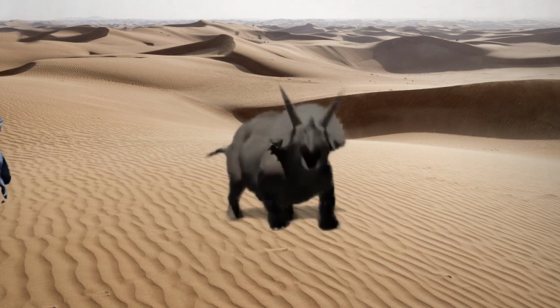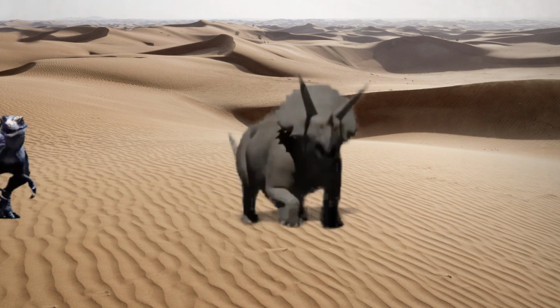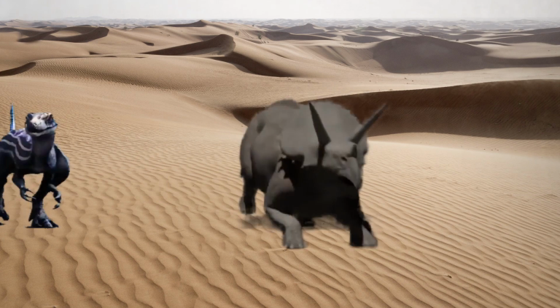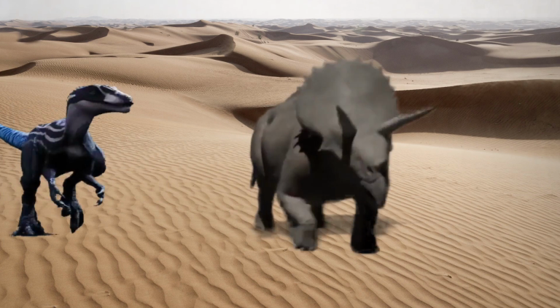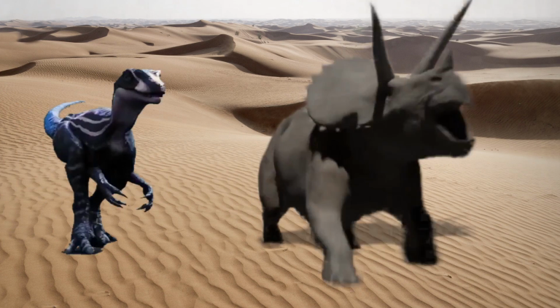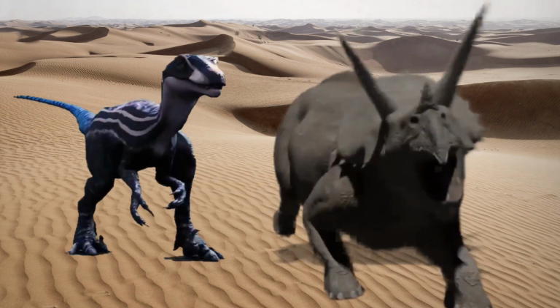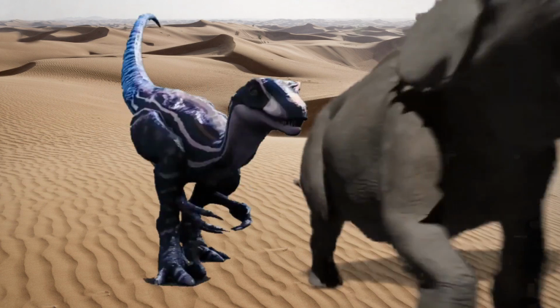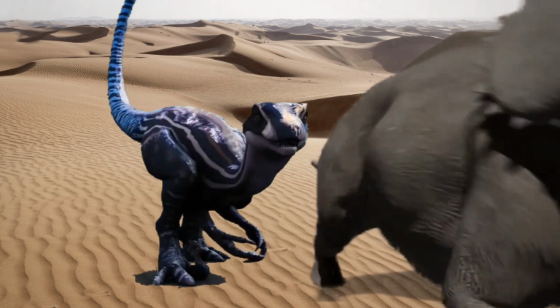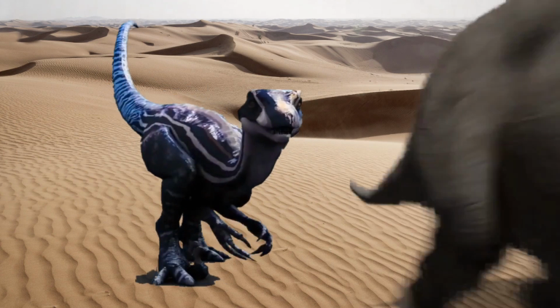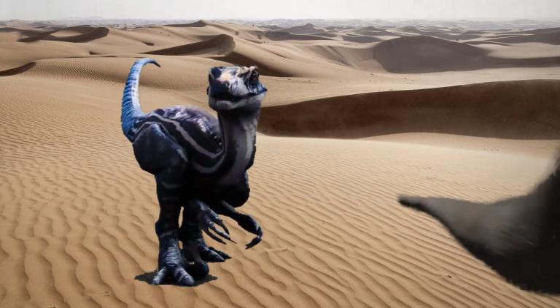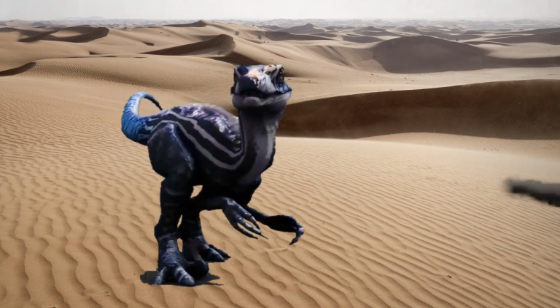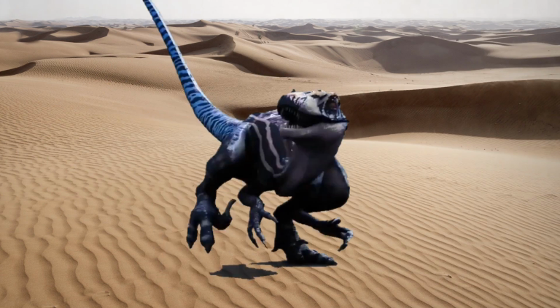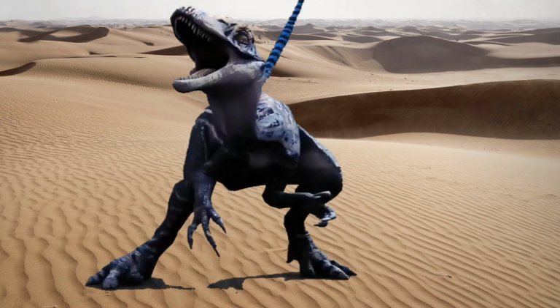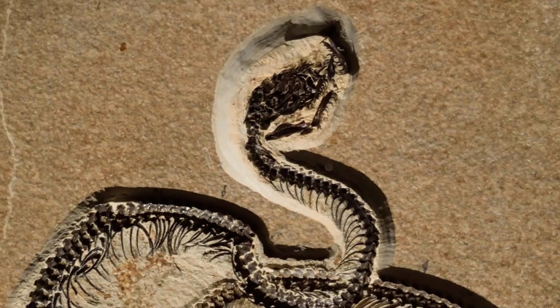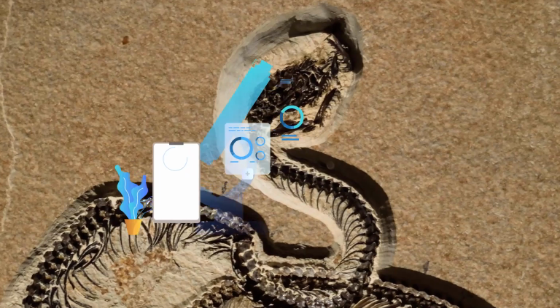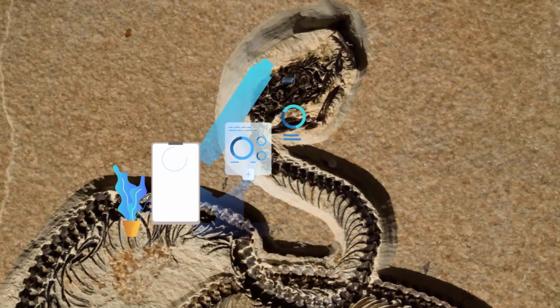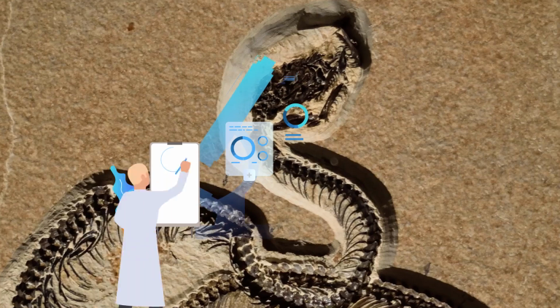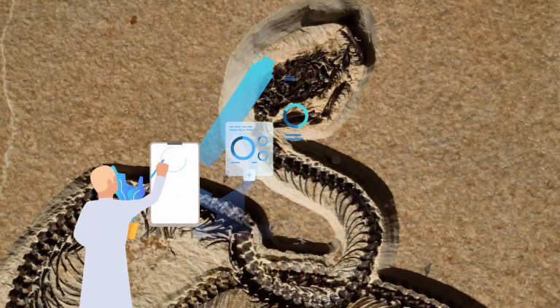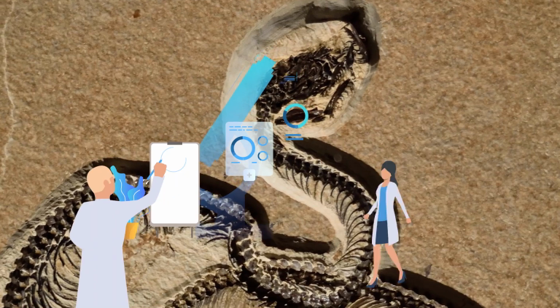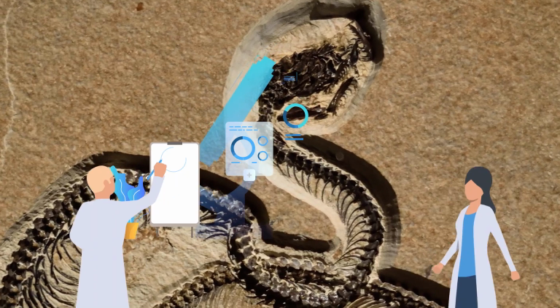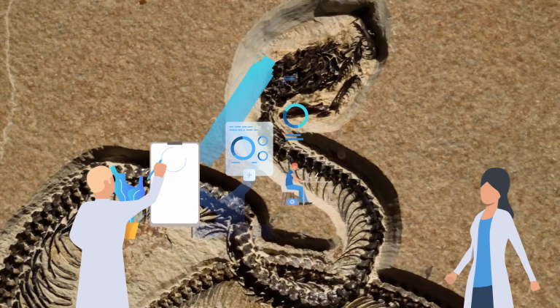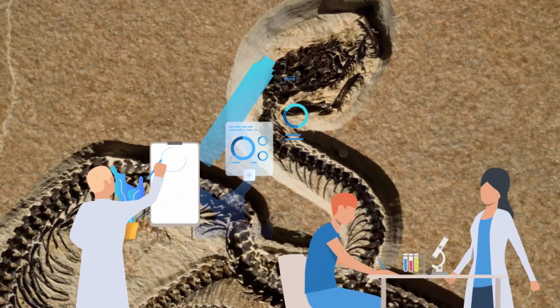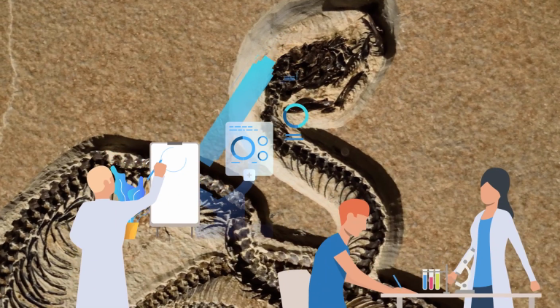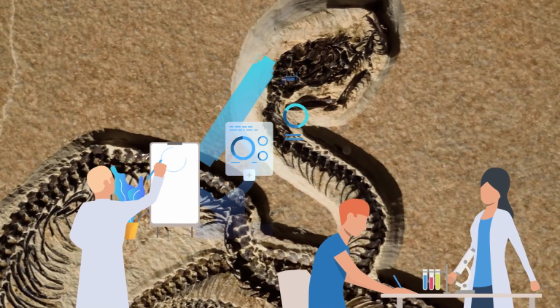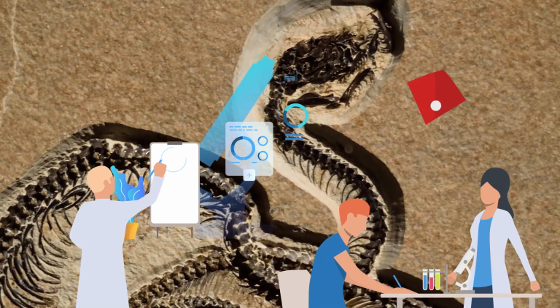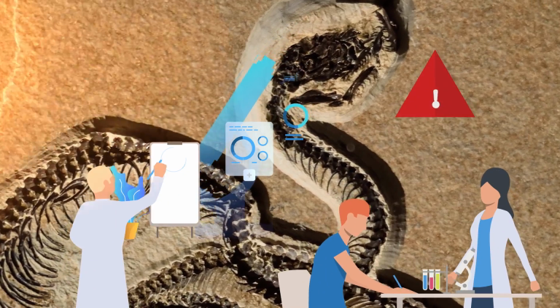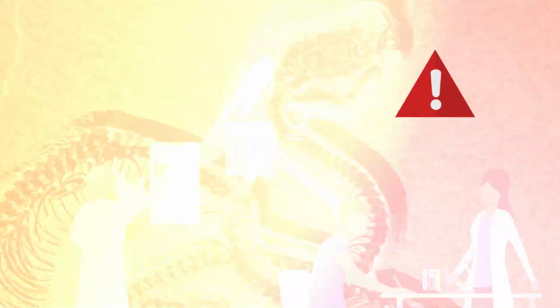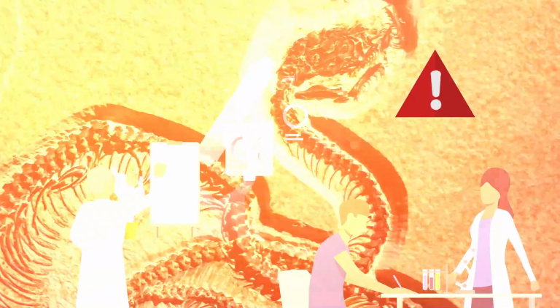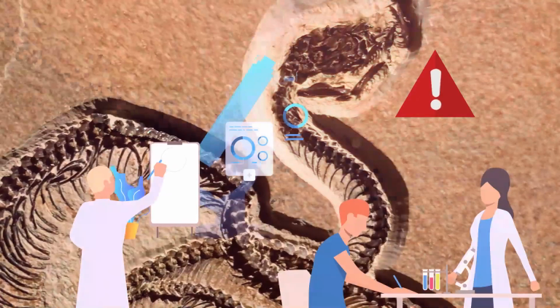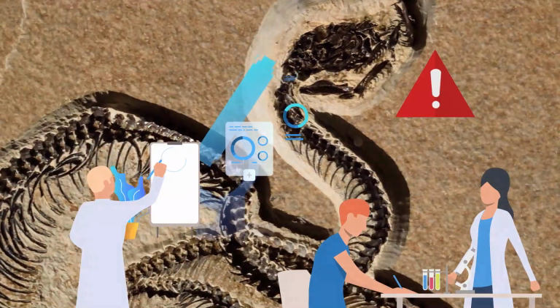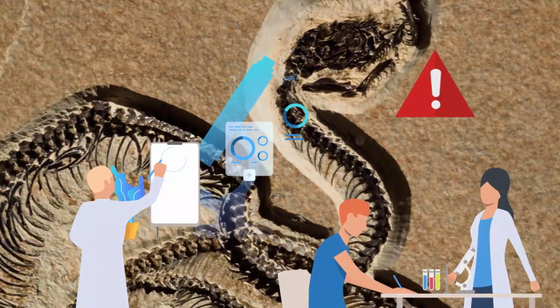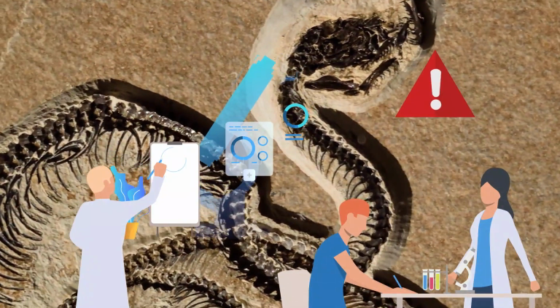From fighting dinosaurs frozen in time to ancient snakes with feet, here are 10 of the most amazing fossil discoveries!